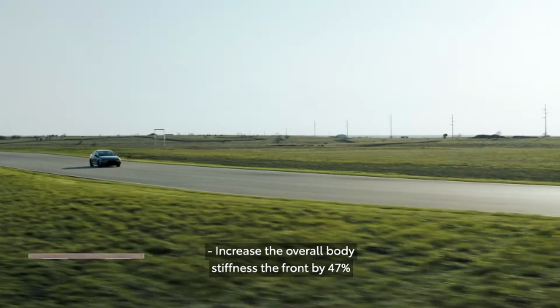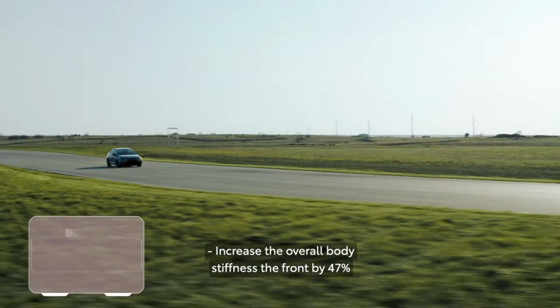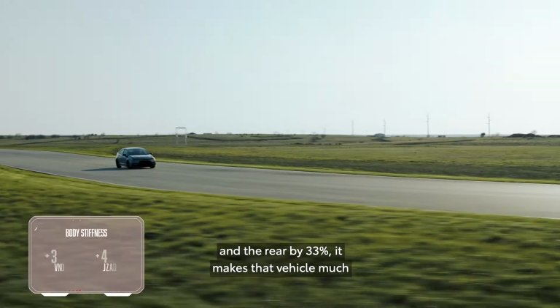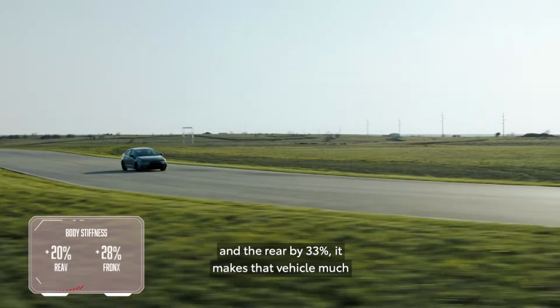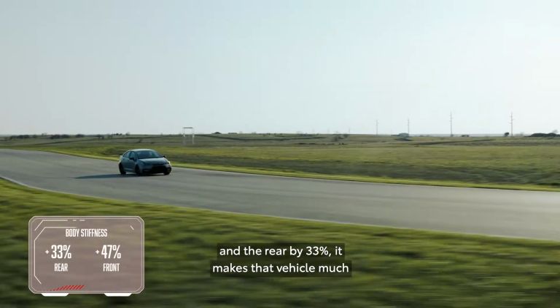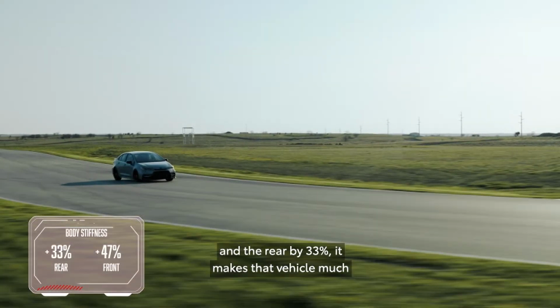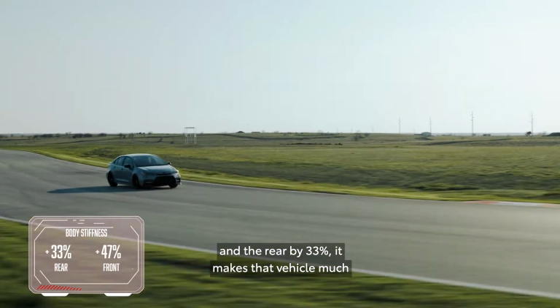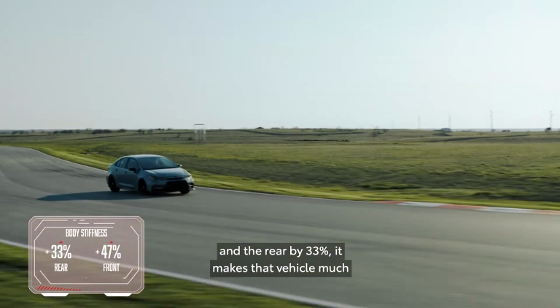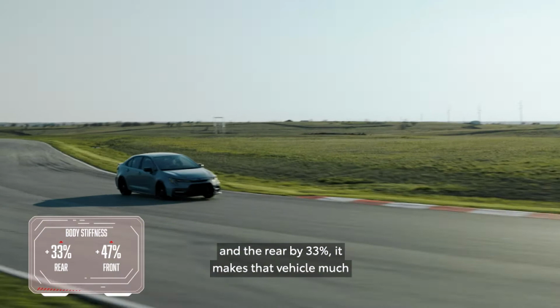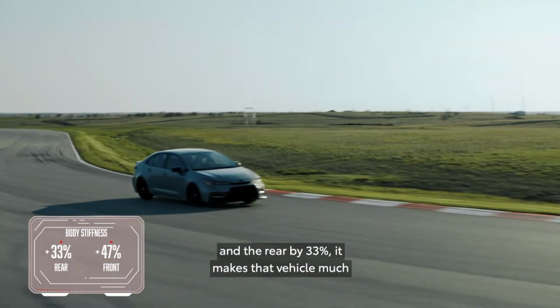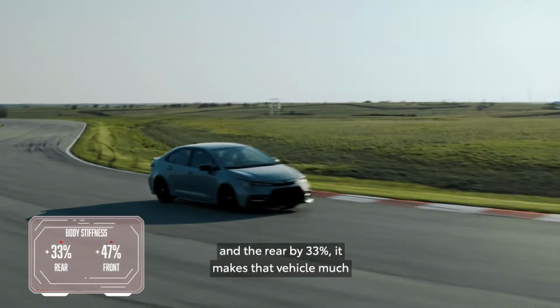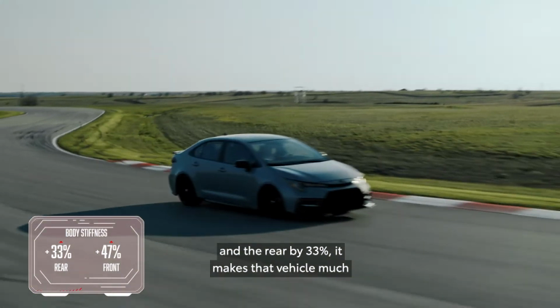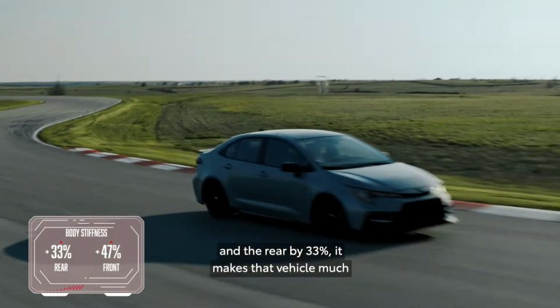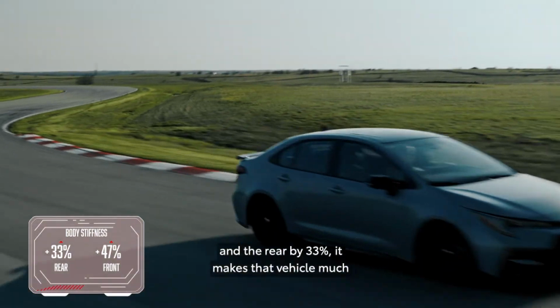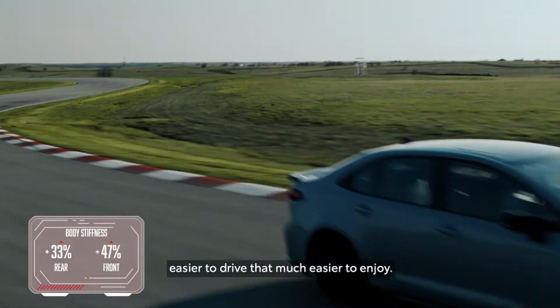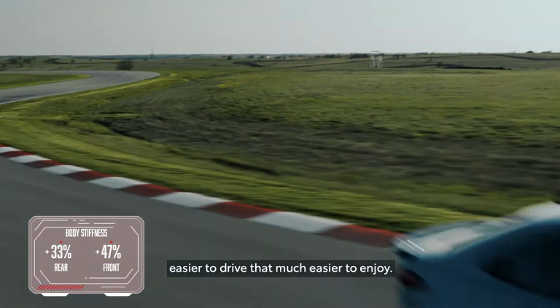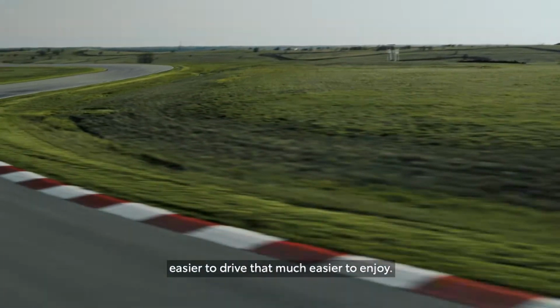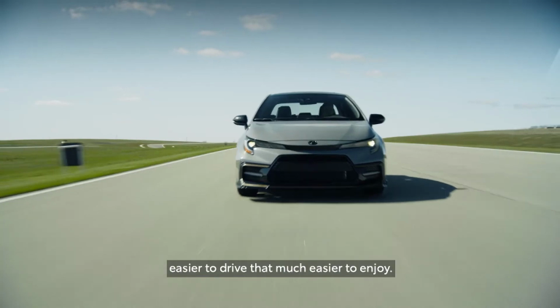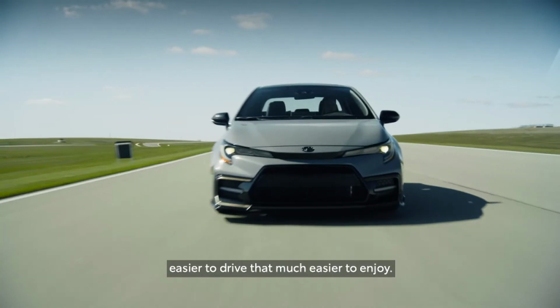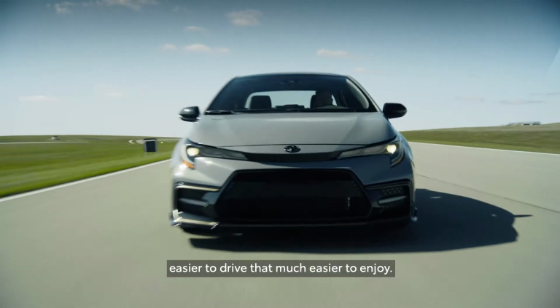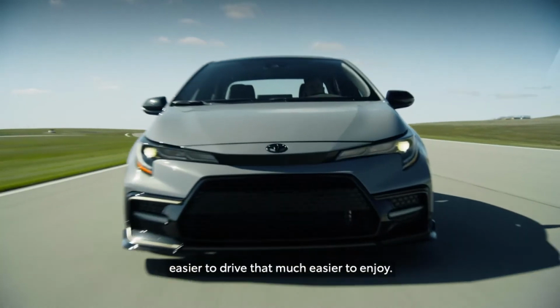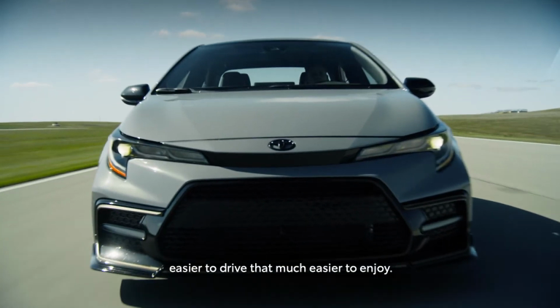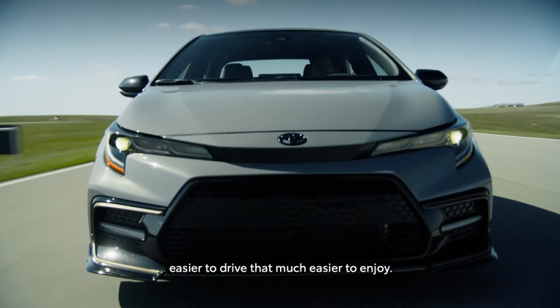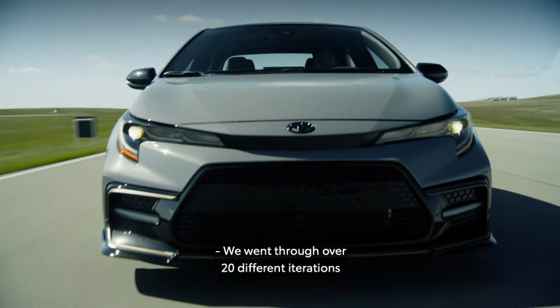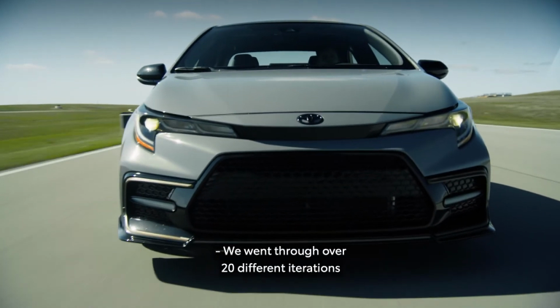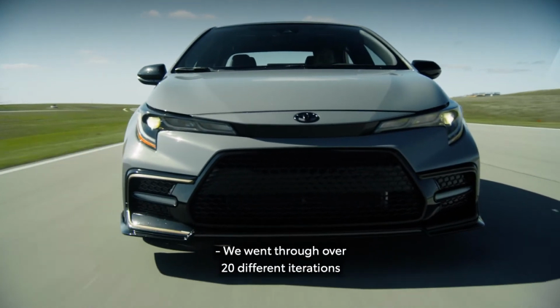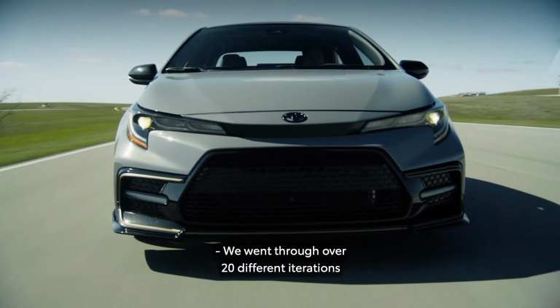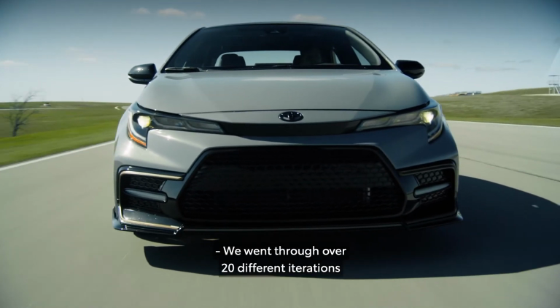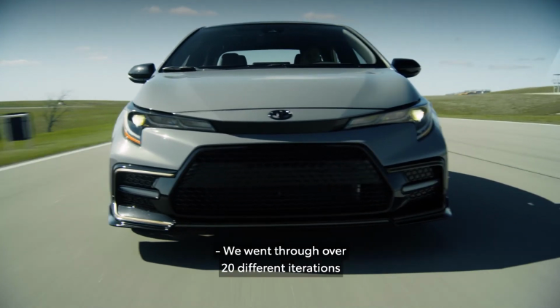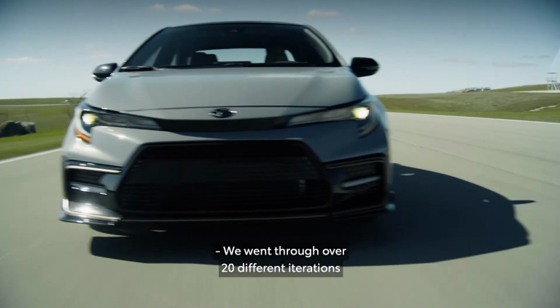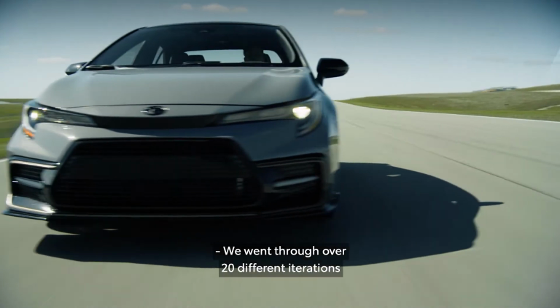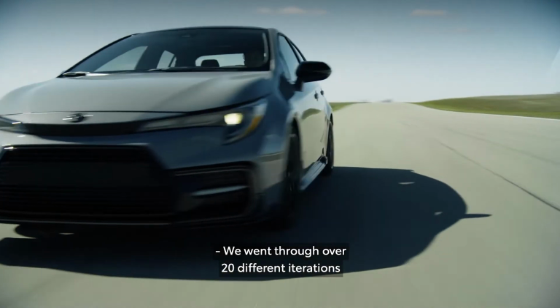We increased the overall body stiffness — the front by 47% and the rear by 33%. It makes that vehicle much easier to drive, that much easier to enjoy.